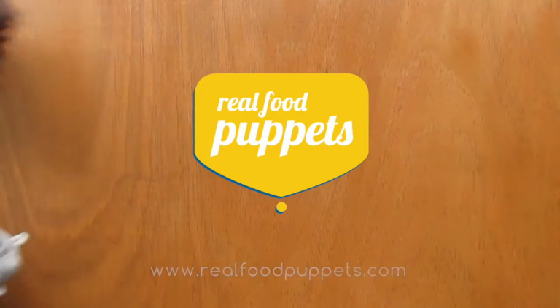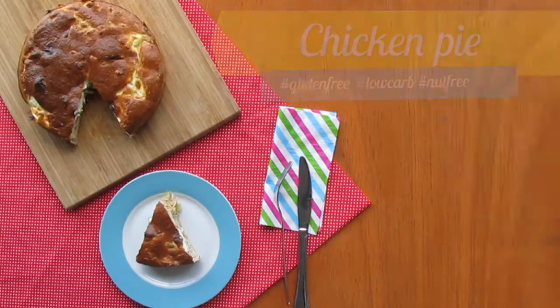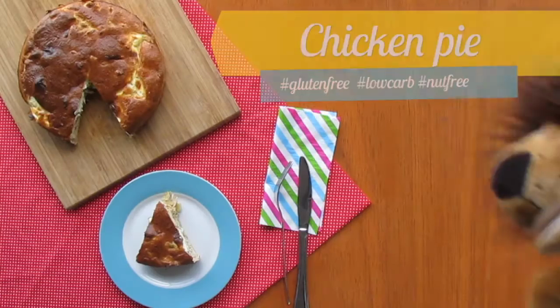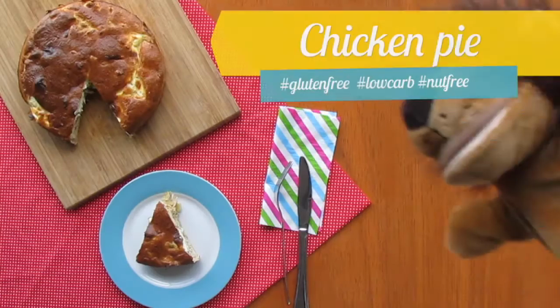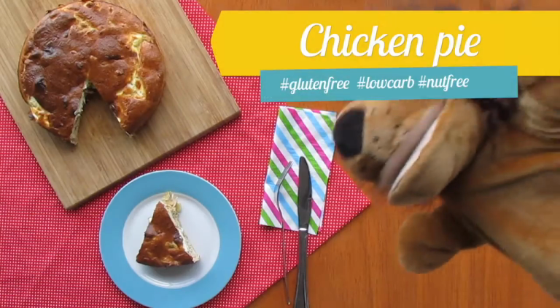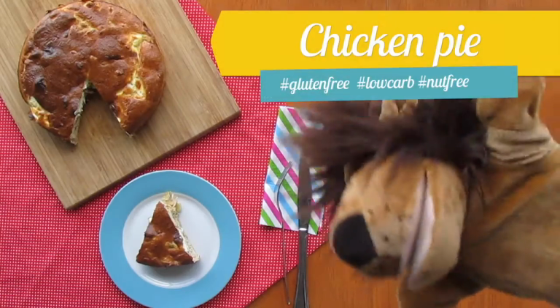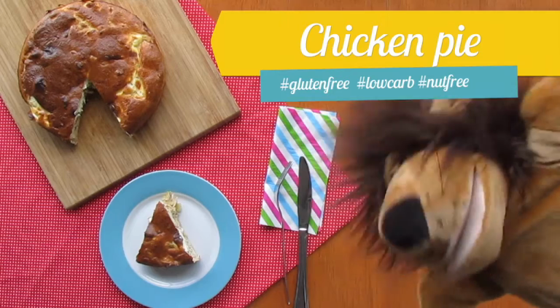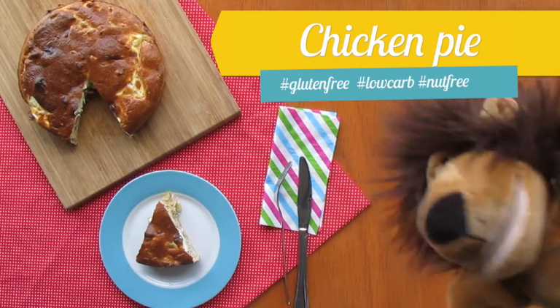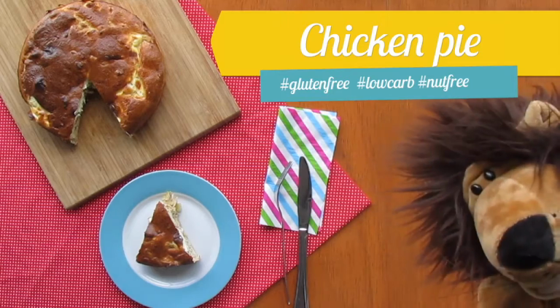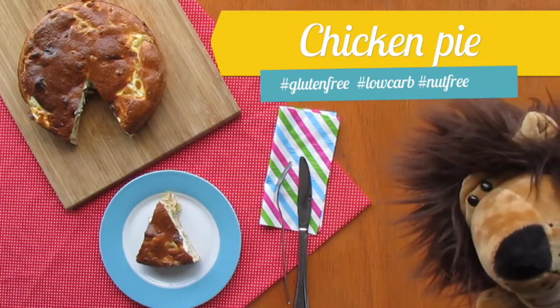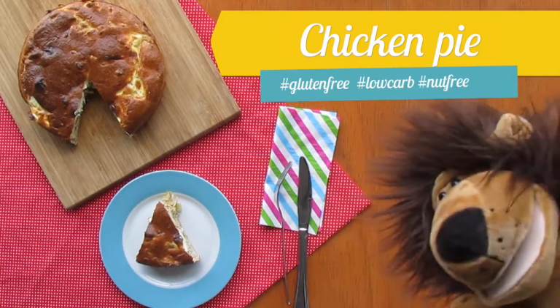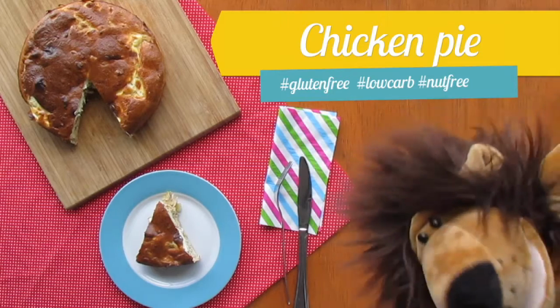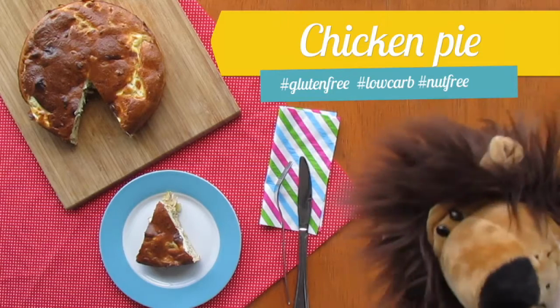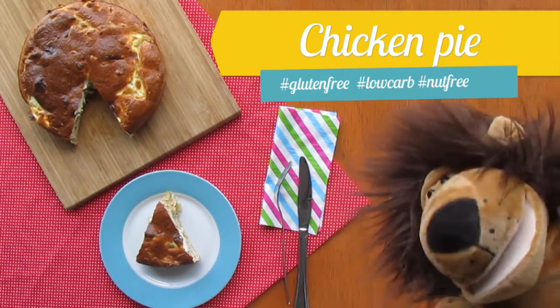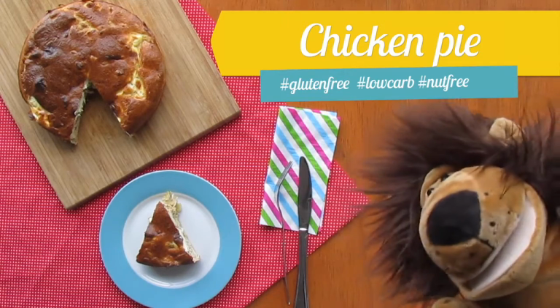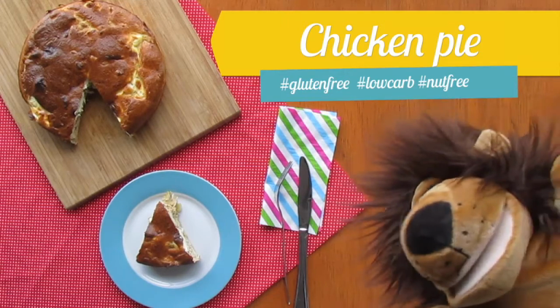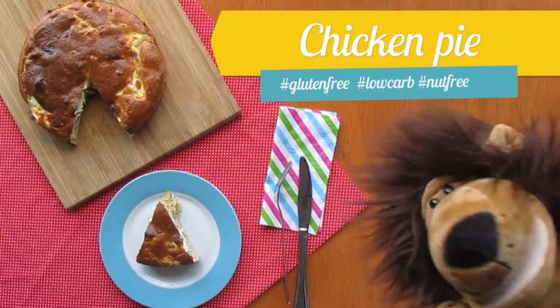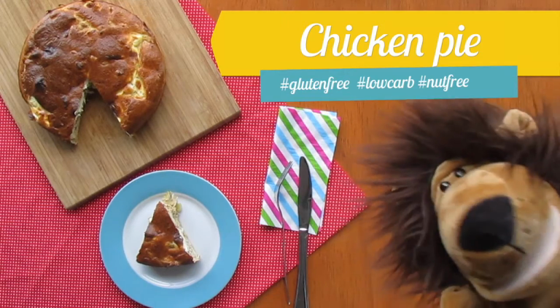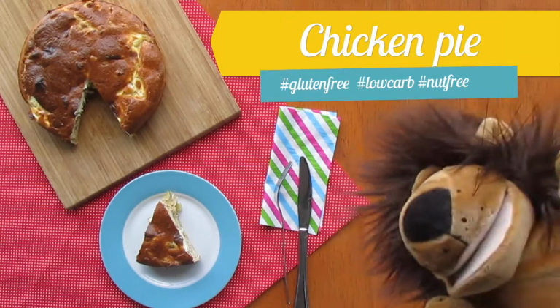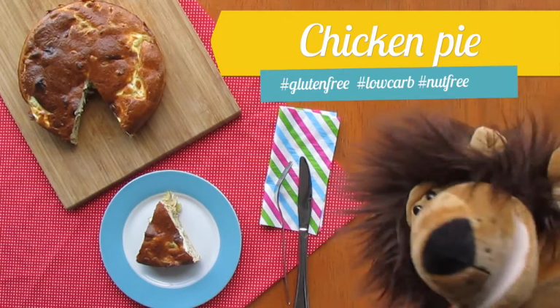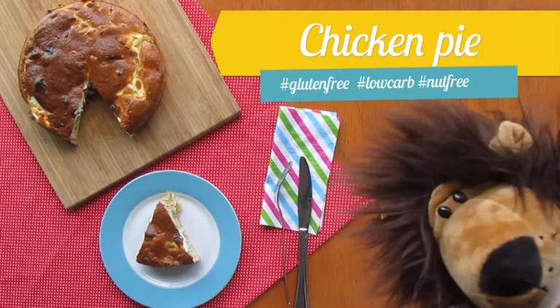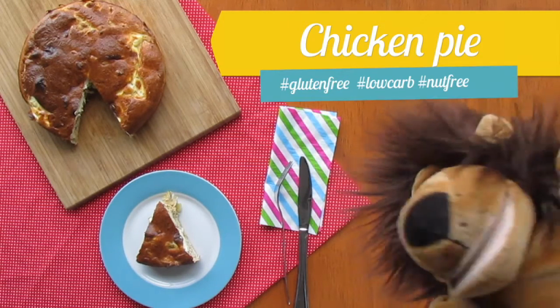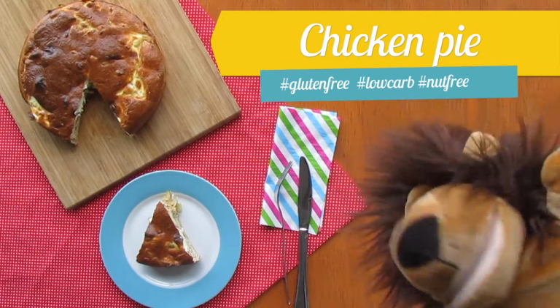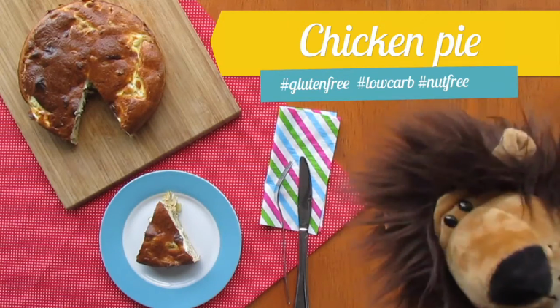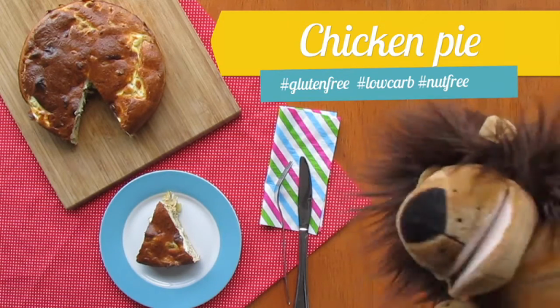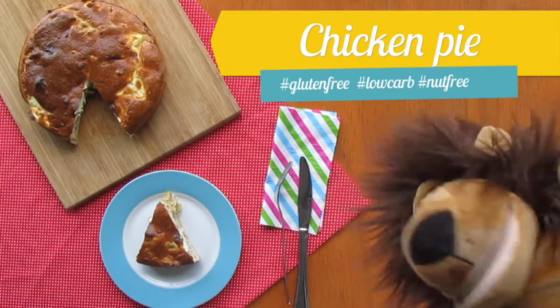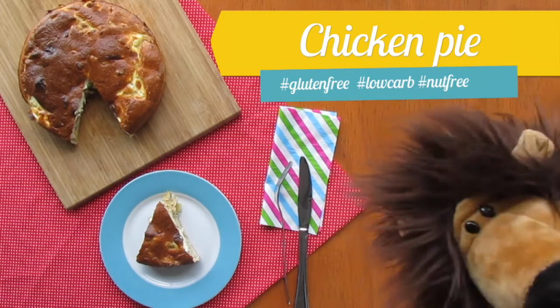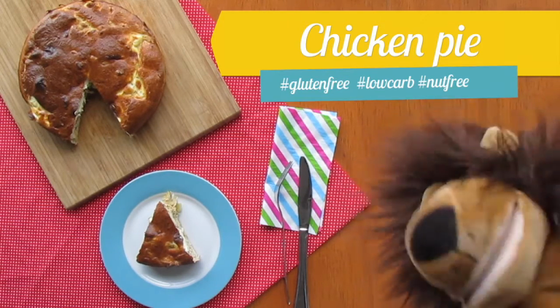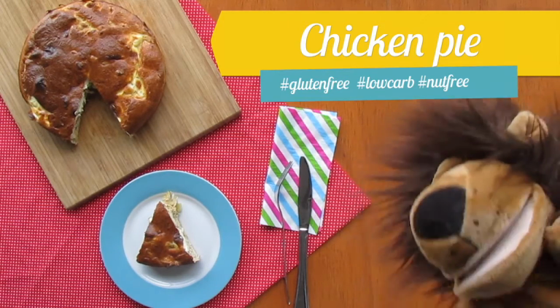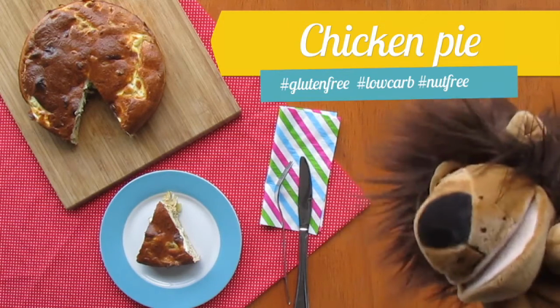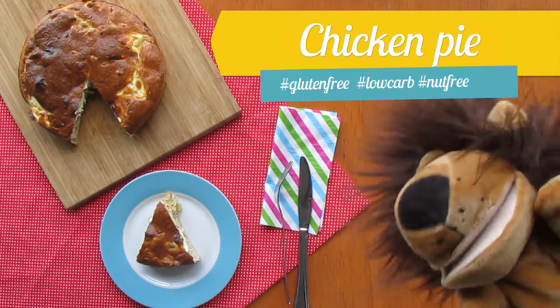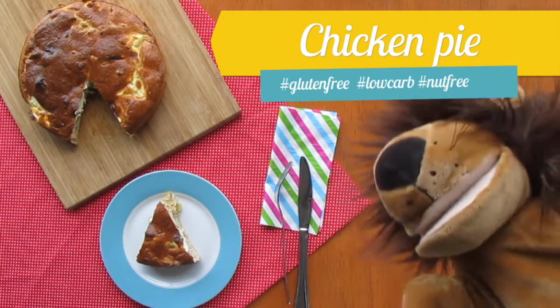Hey mates! Today we are going to have an amazing Brazilian style chicken pie.